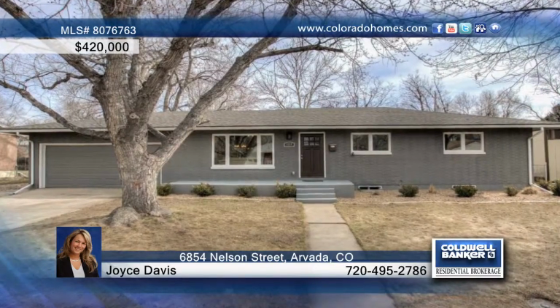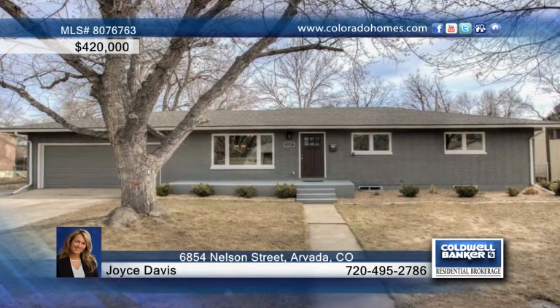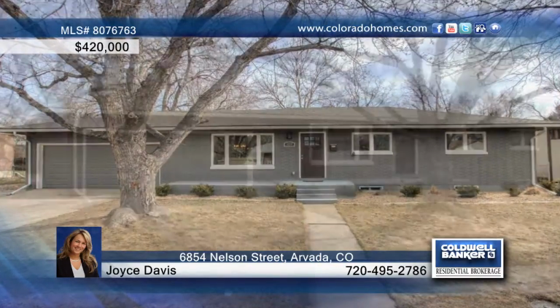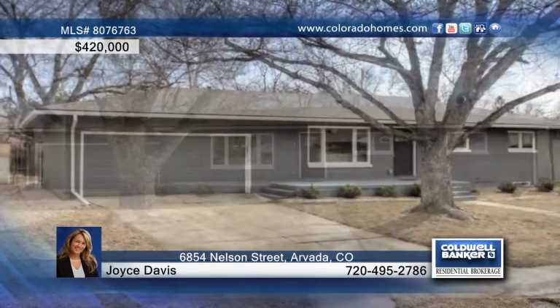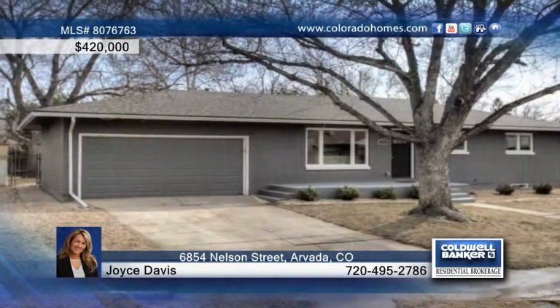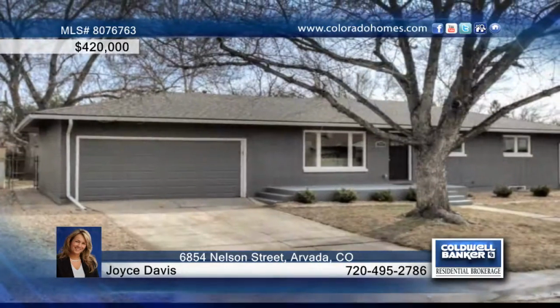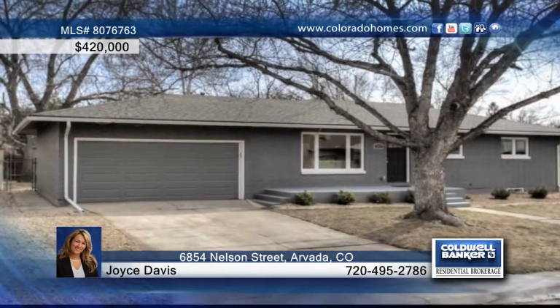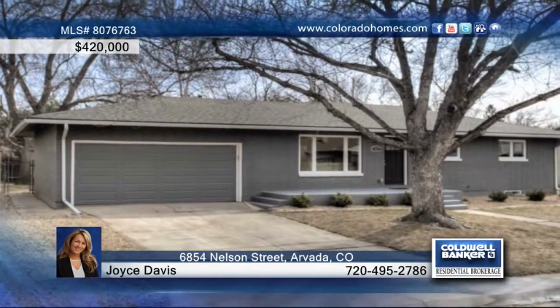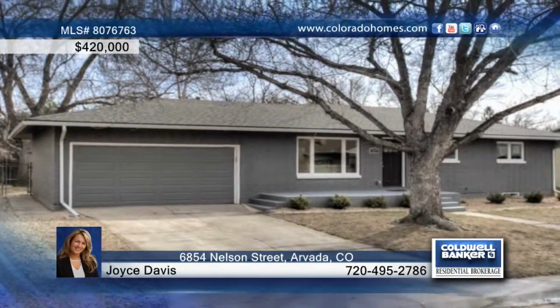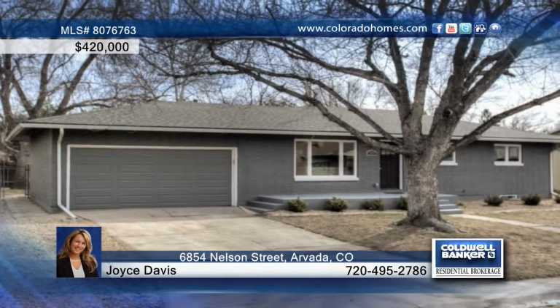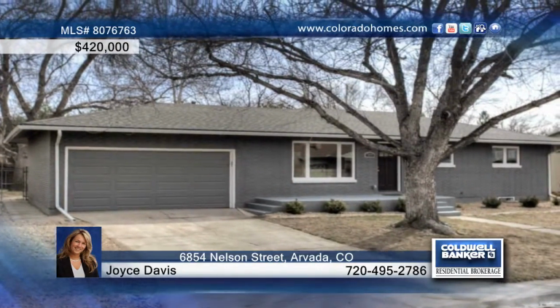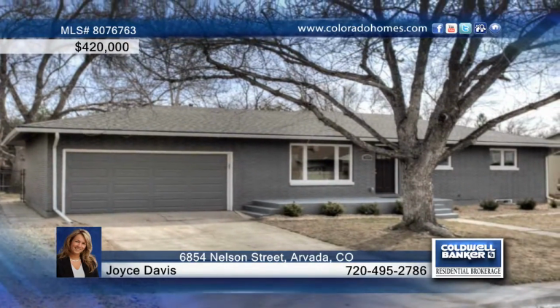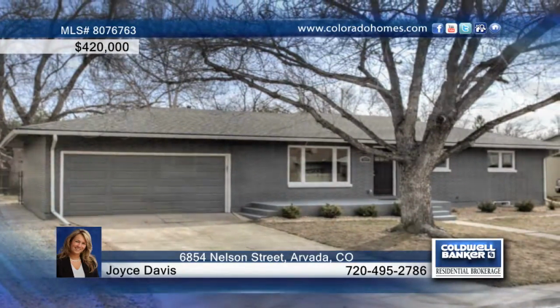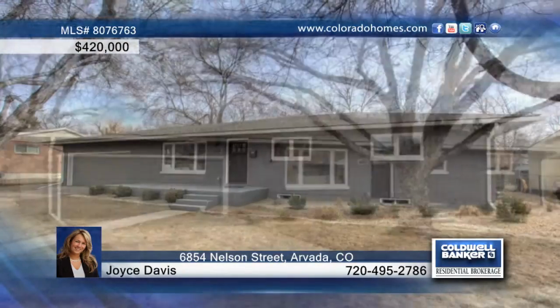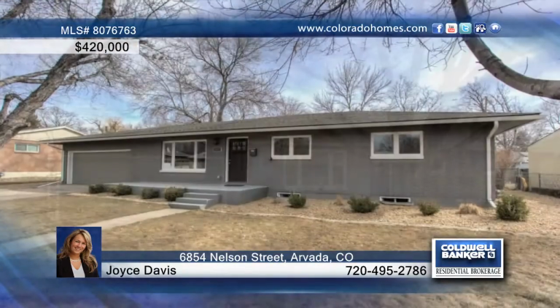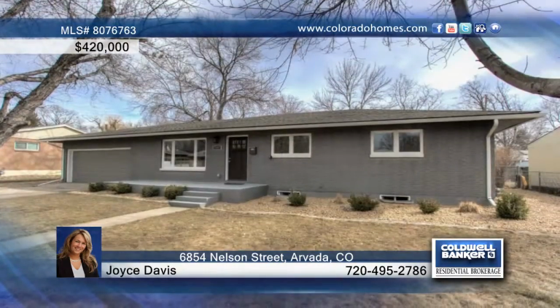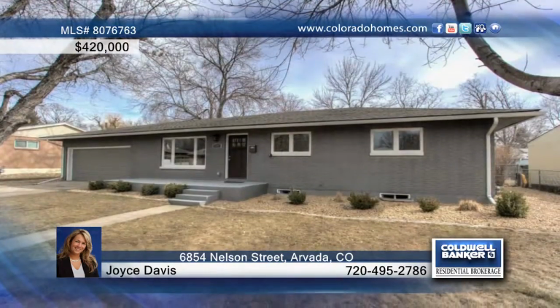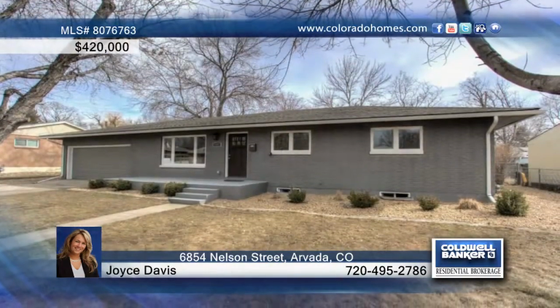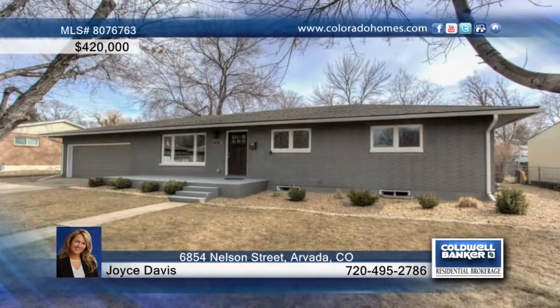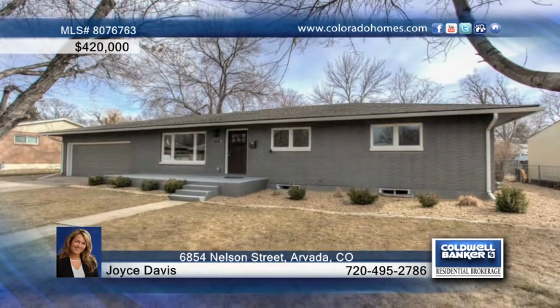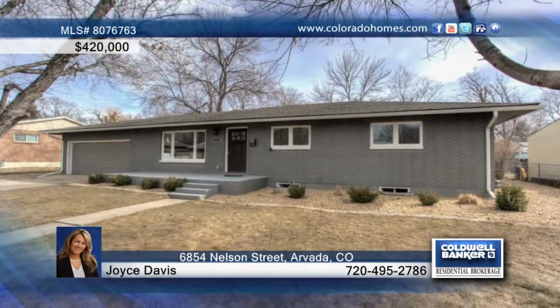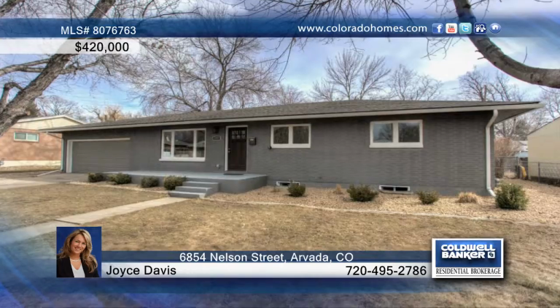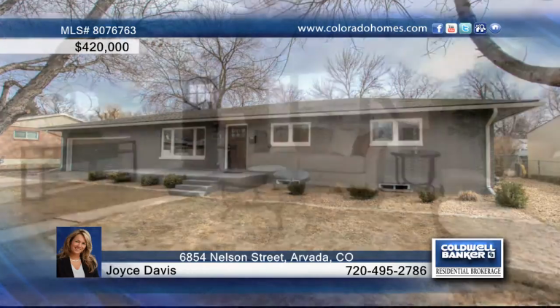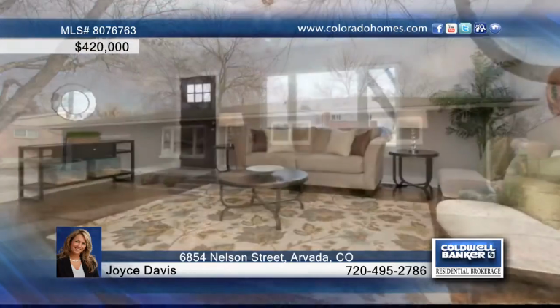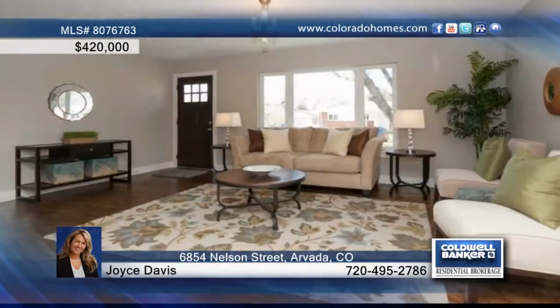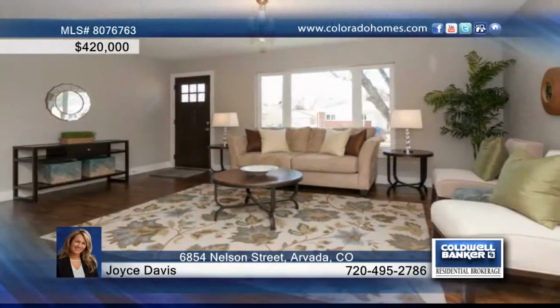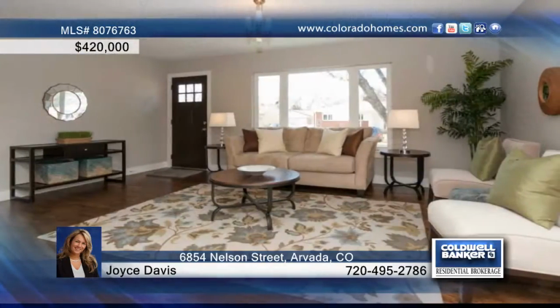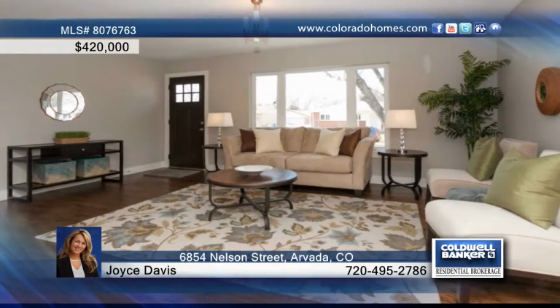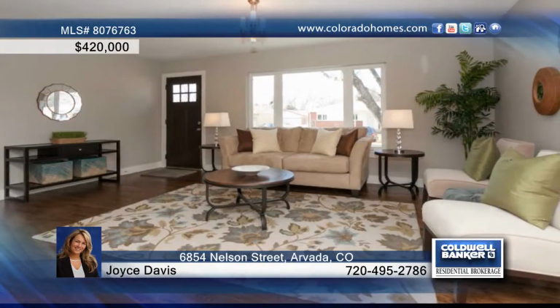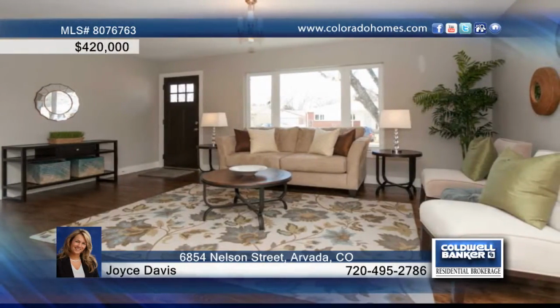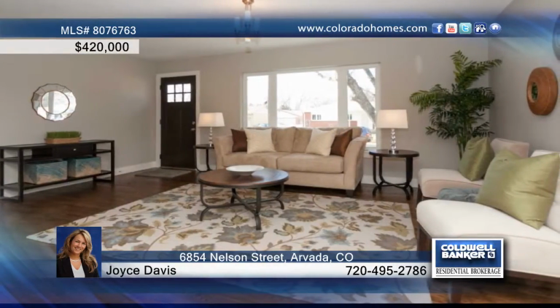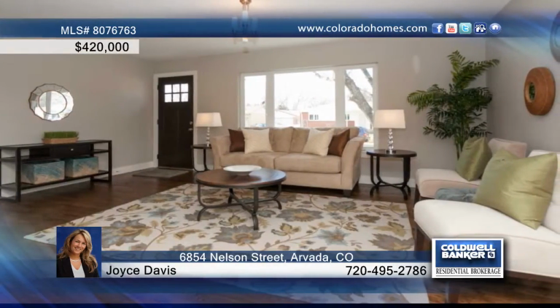Completely renovated, this five-bedroom, three-bath, ranch-style home boasts a bright, open floor plan and high-end upgrades throughout.